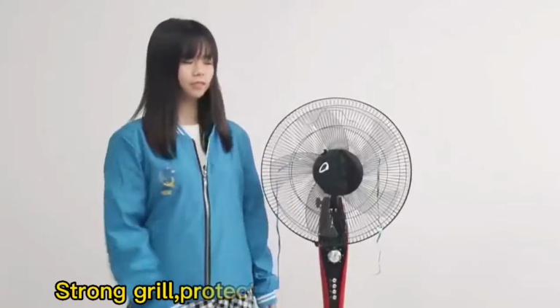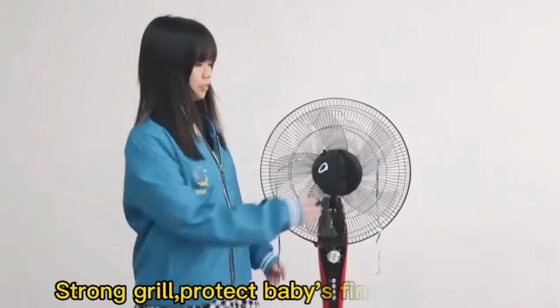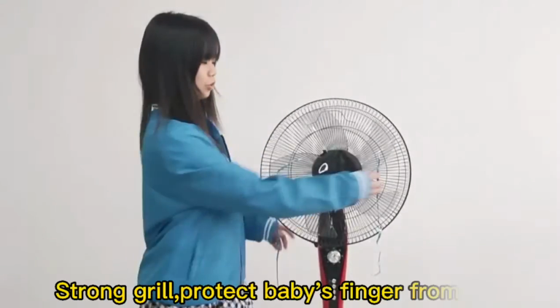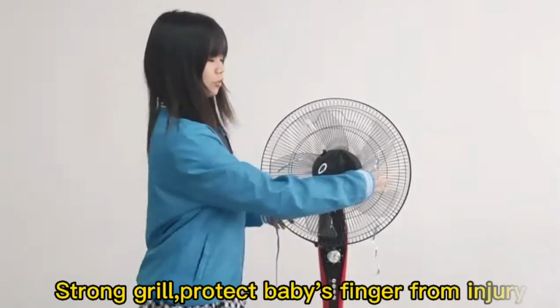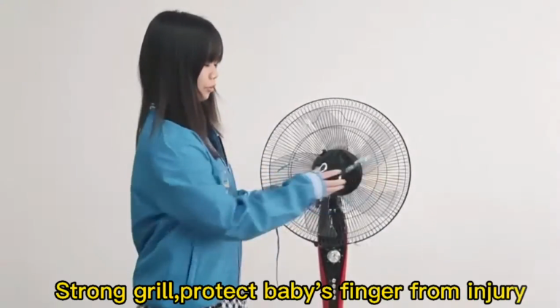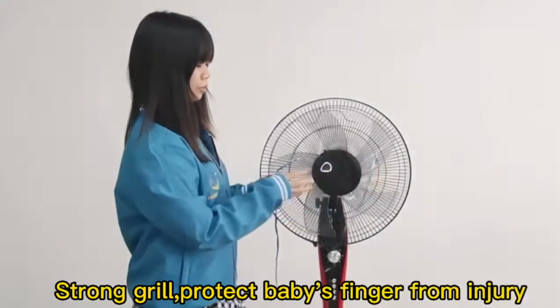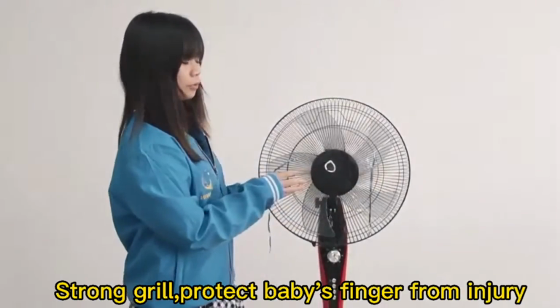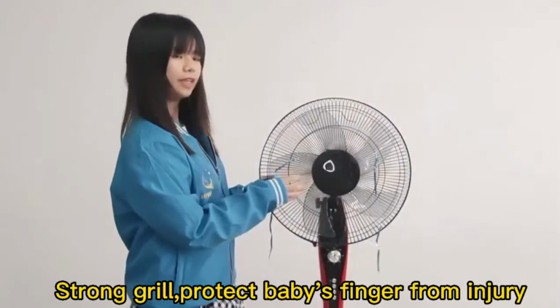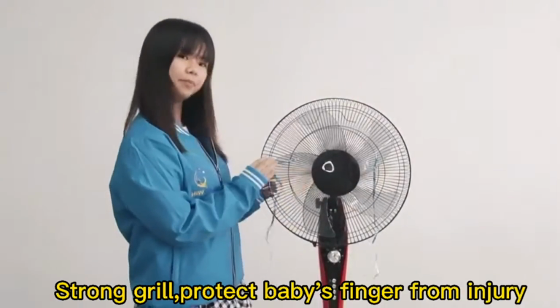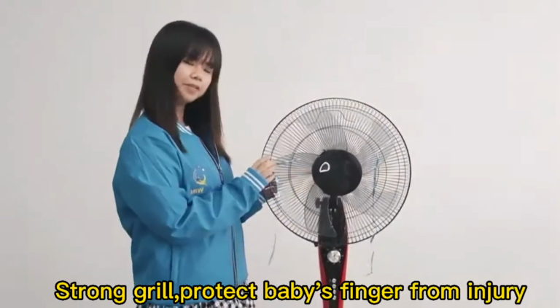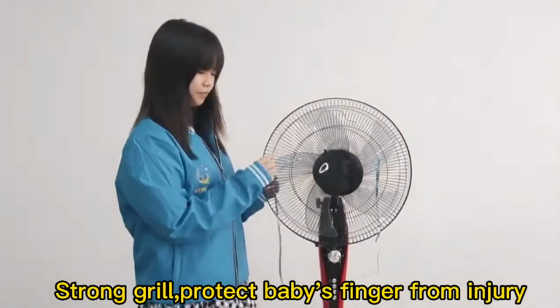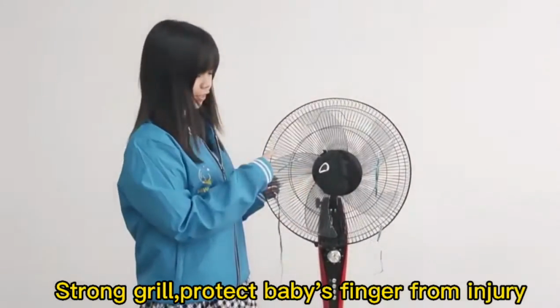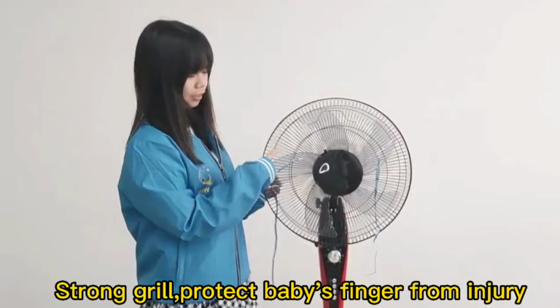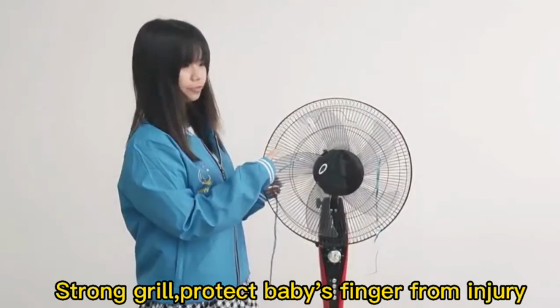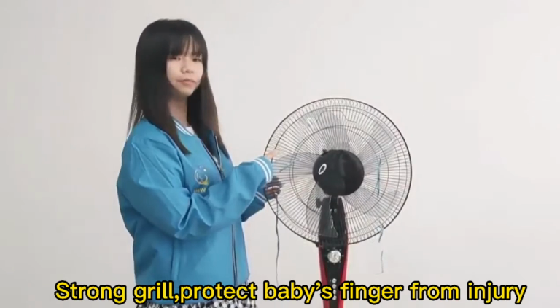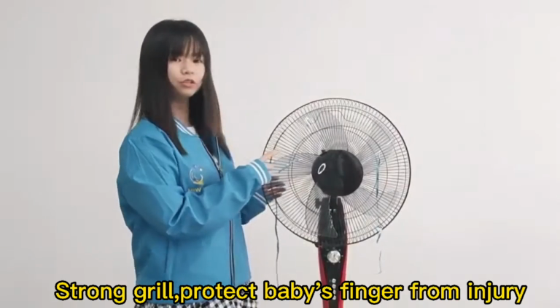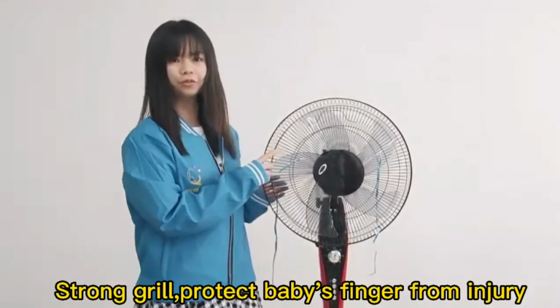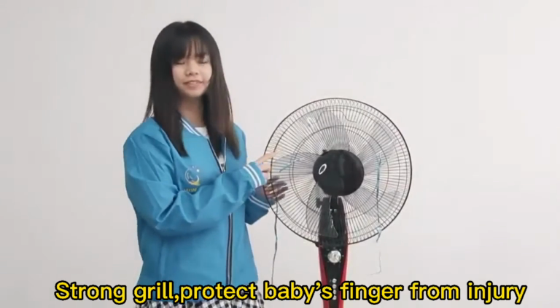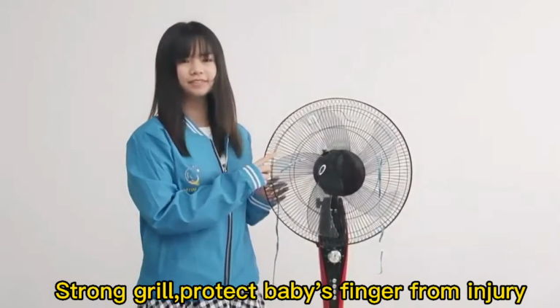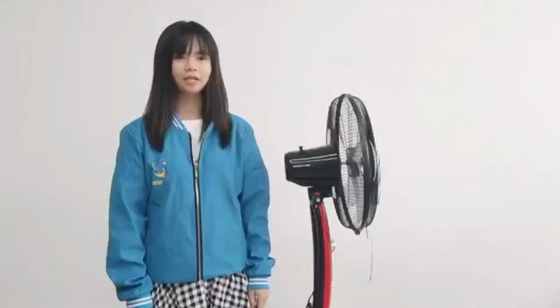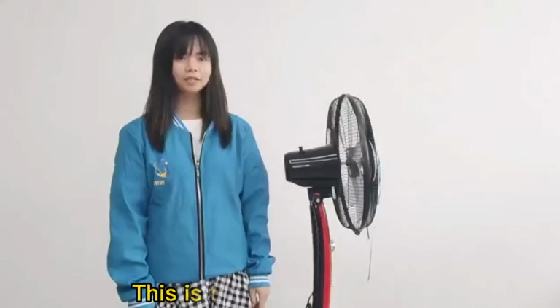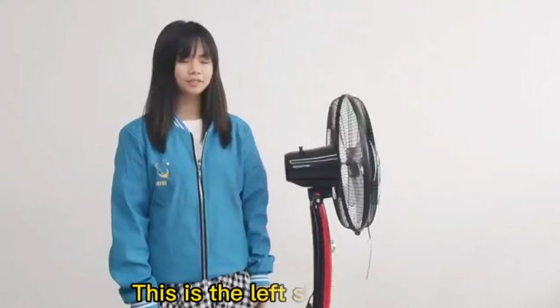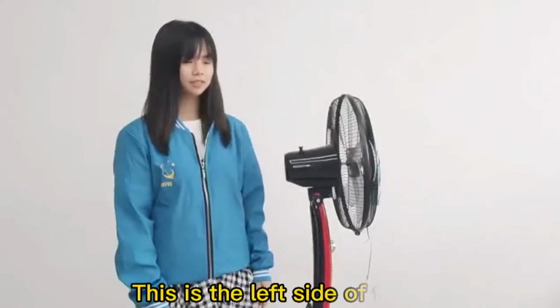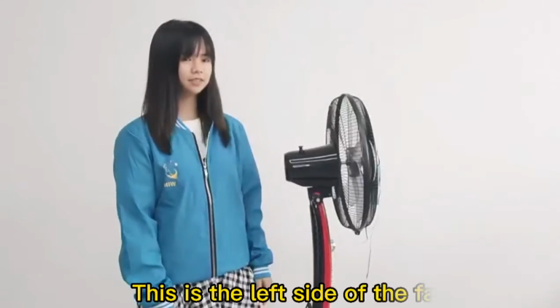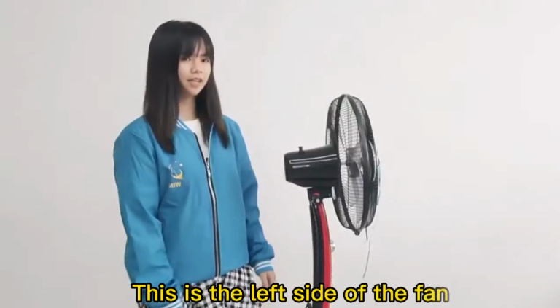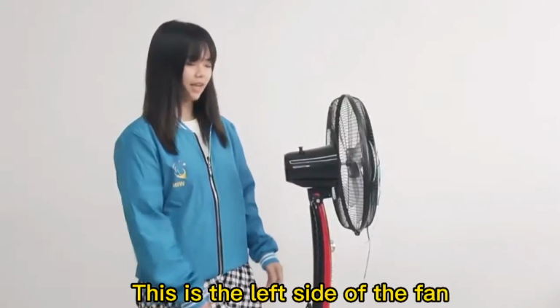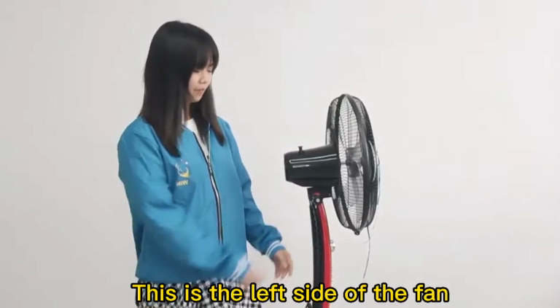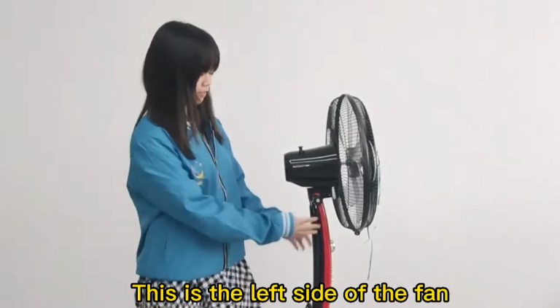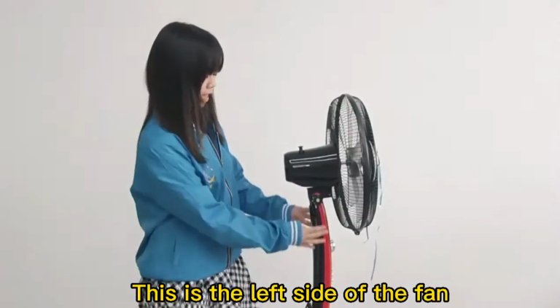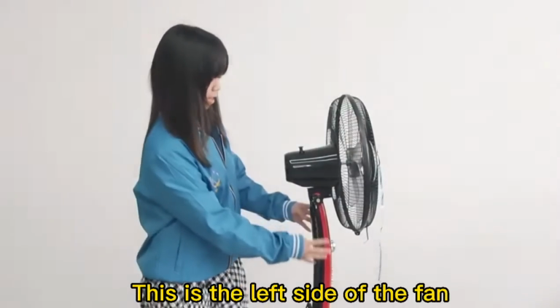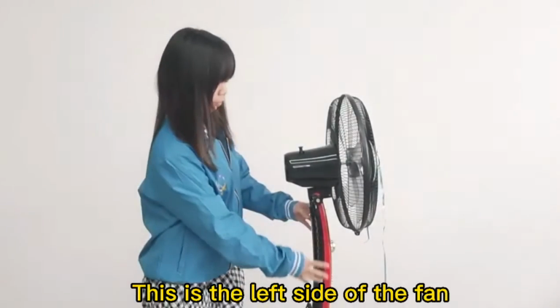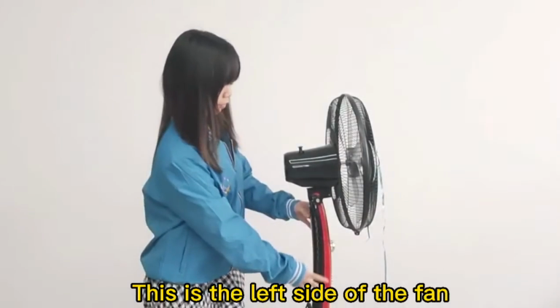Draw grip — protects baby's fingers from injury. This is the left side of the fan.